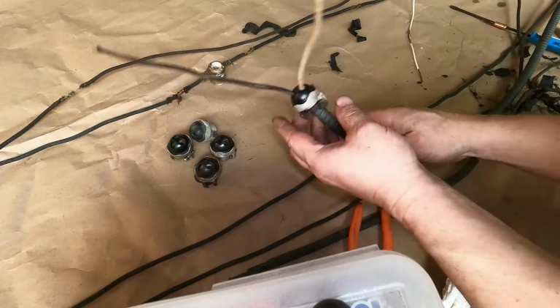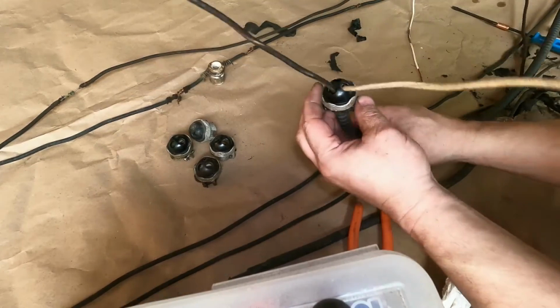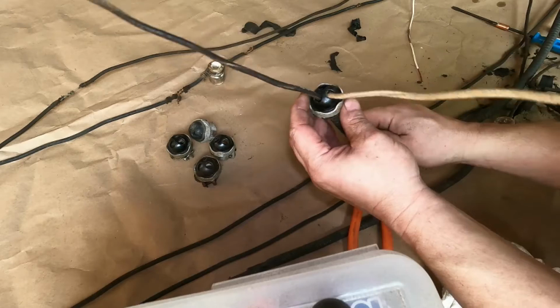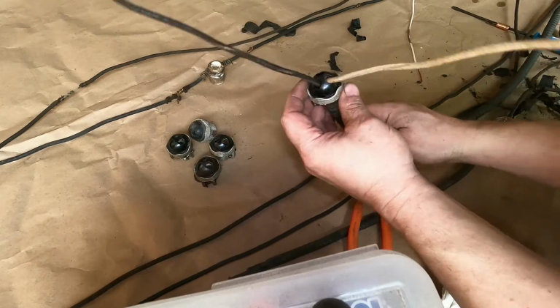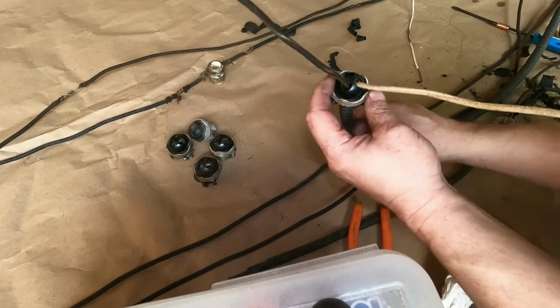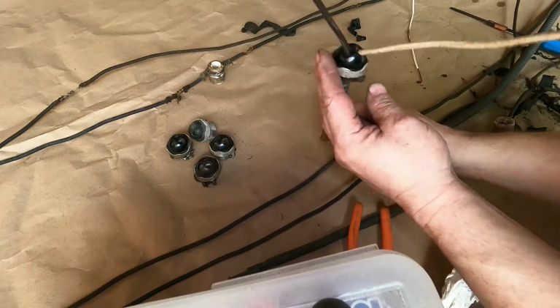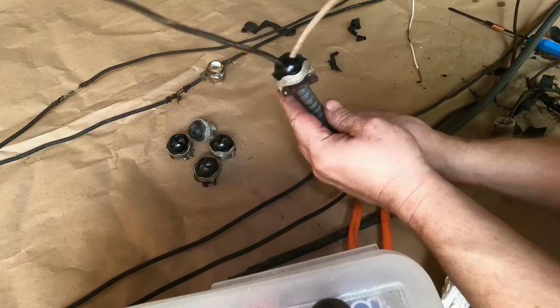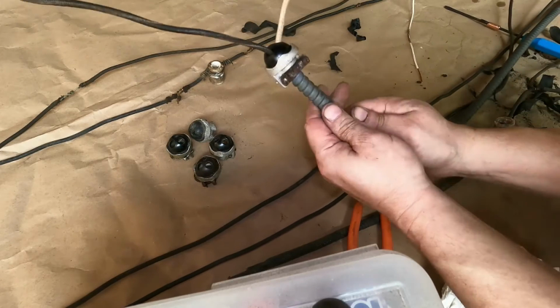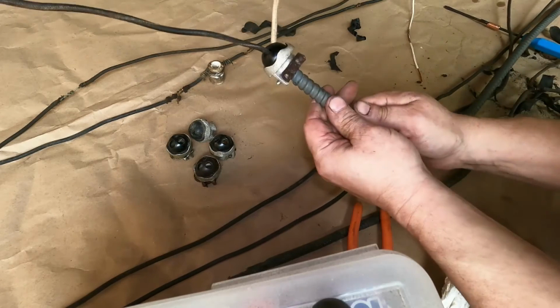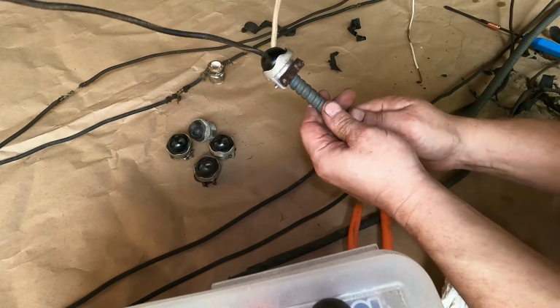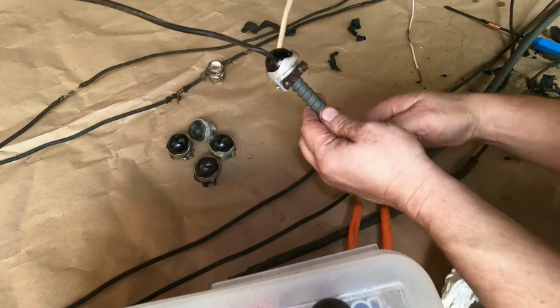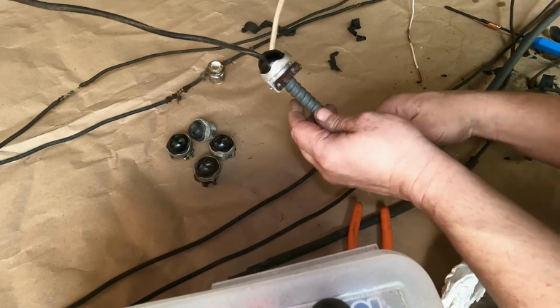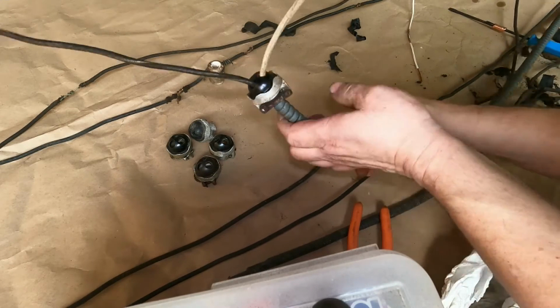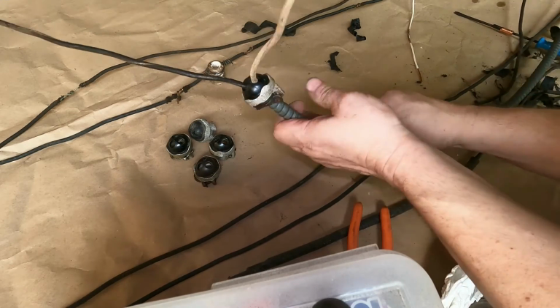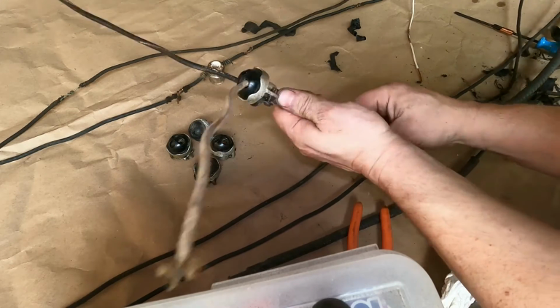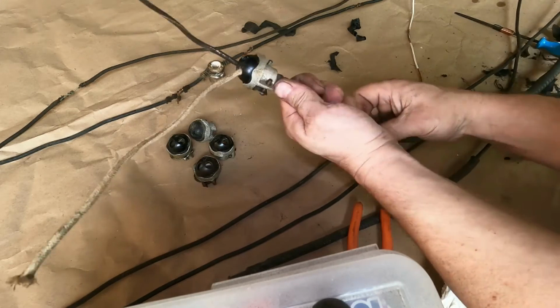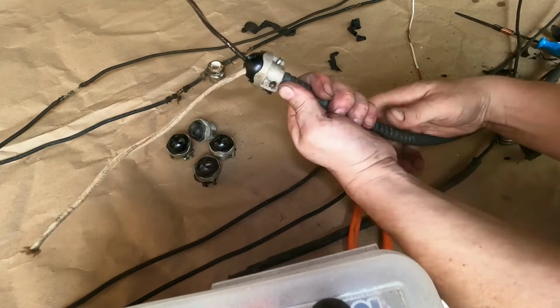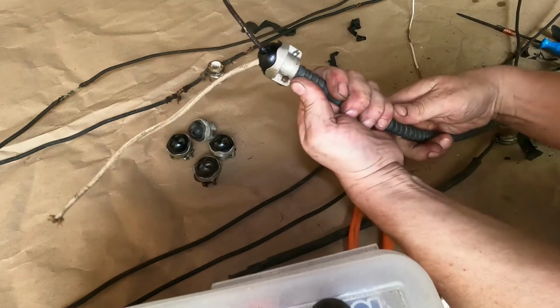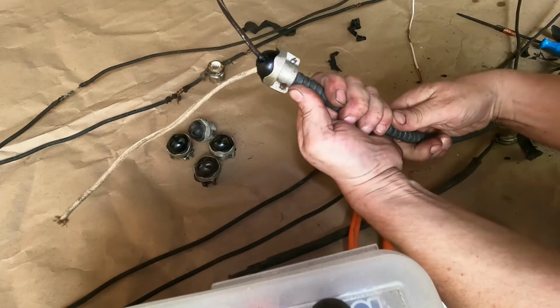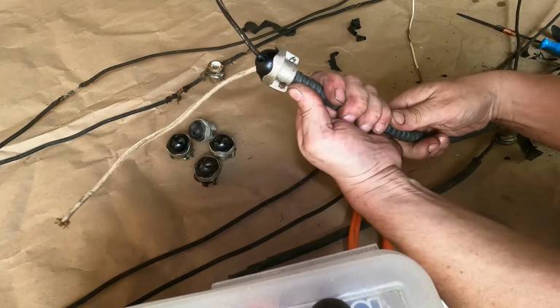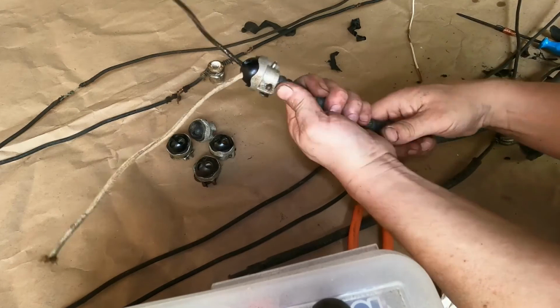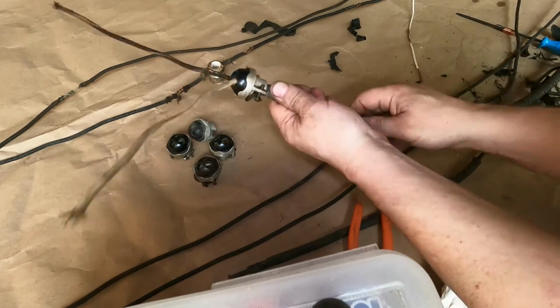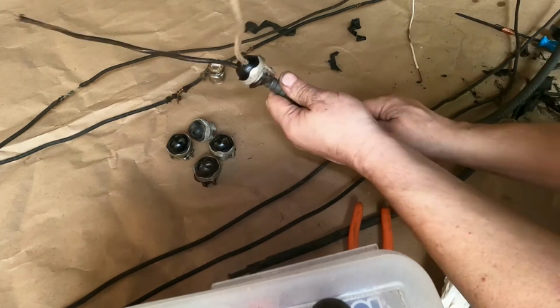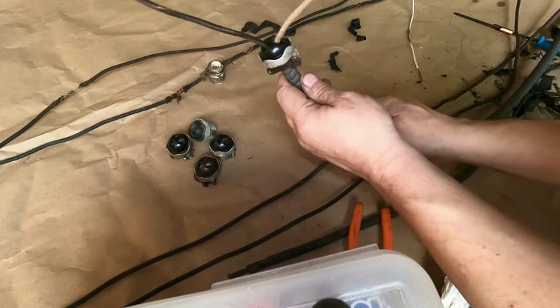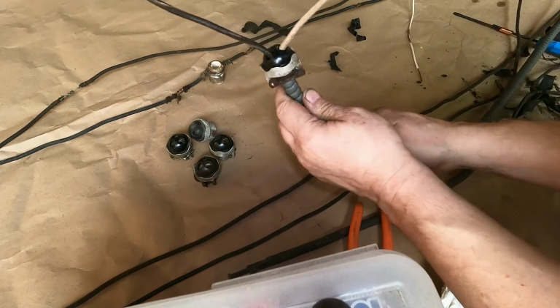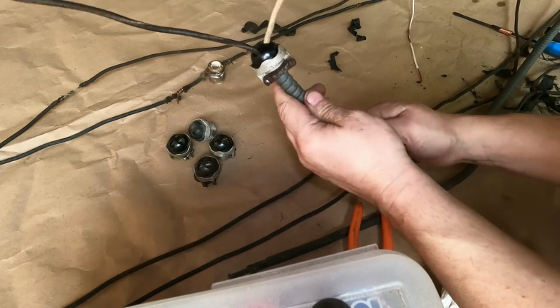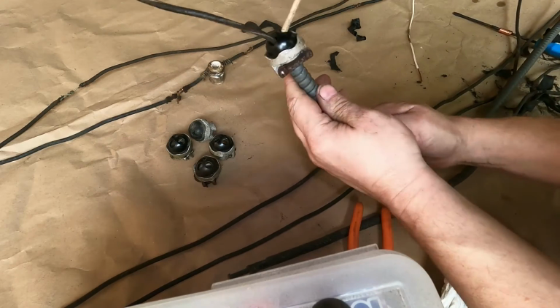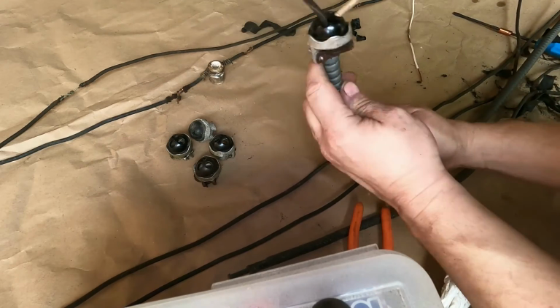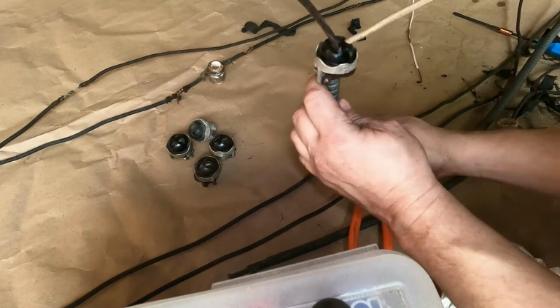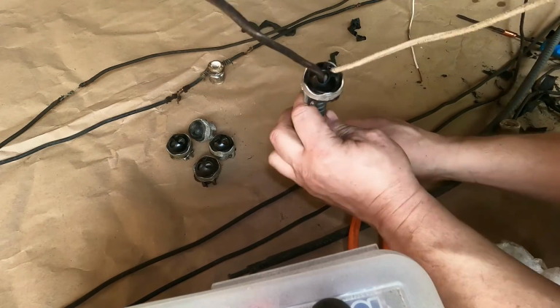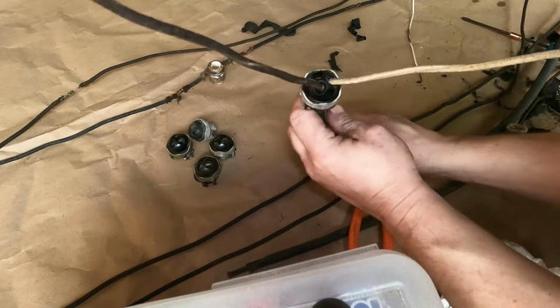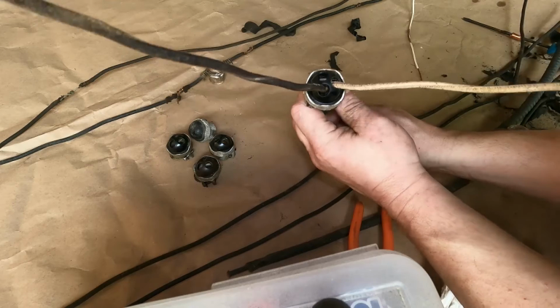So you have a black wire and a red if you have three. Here's a better look at this binning.